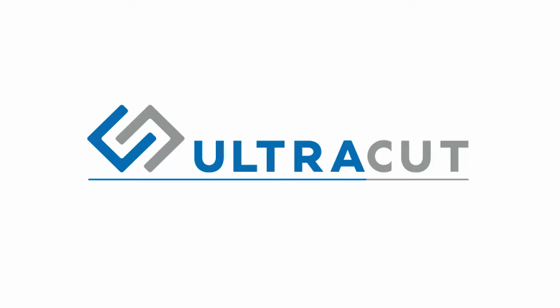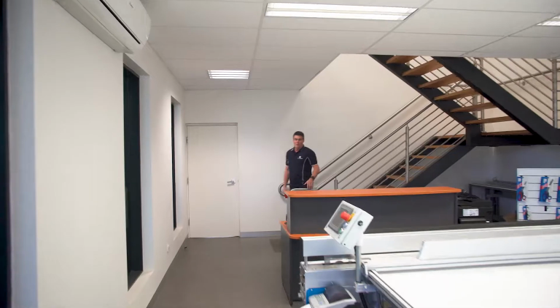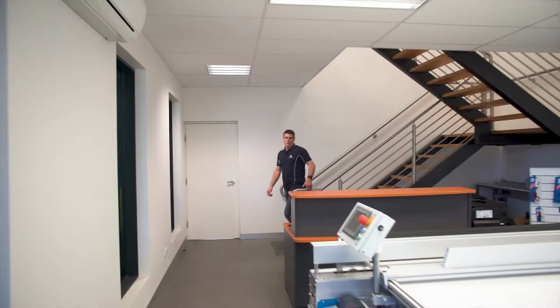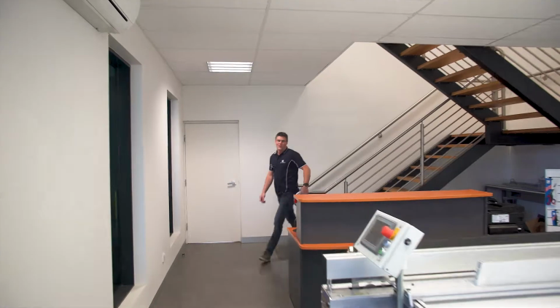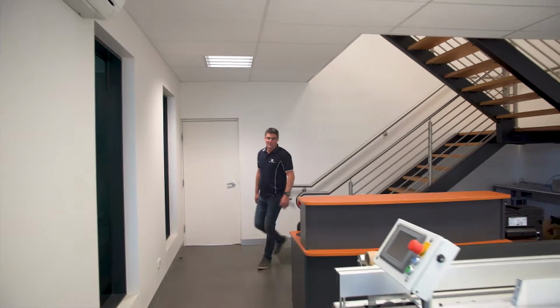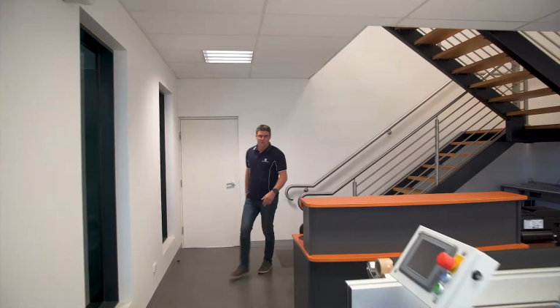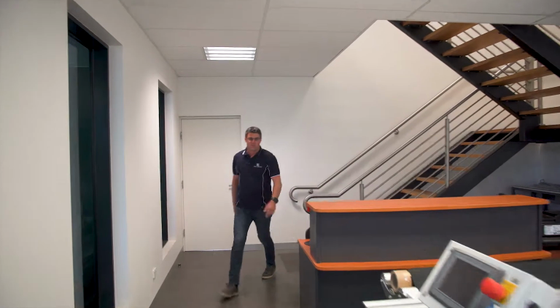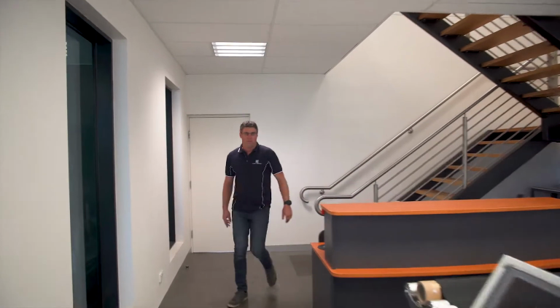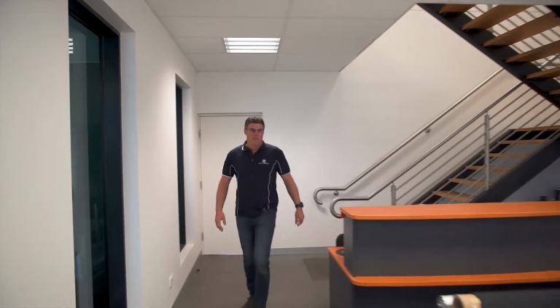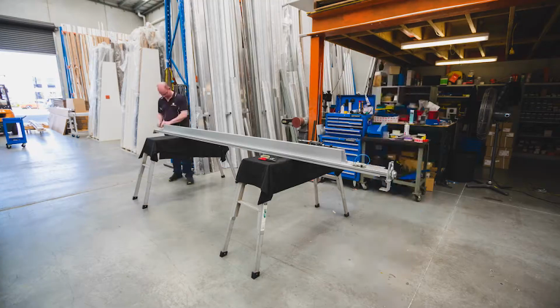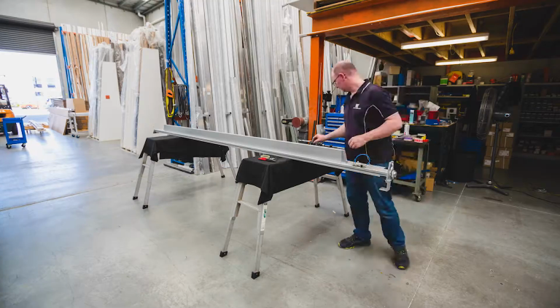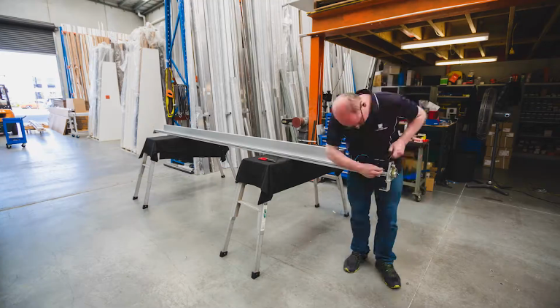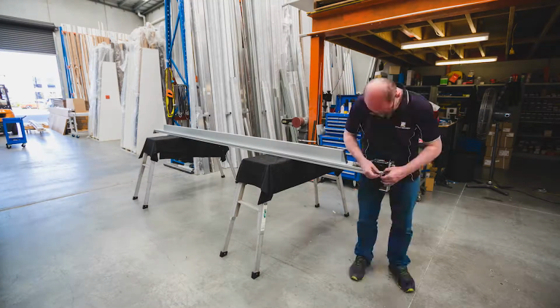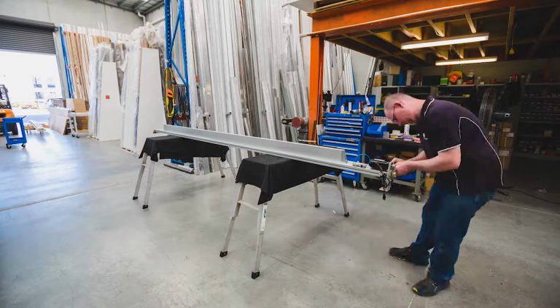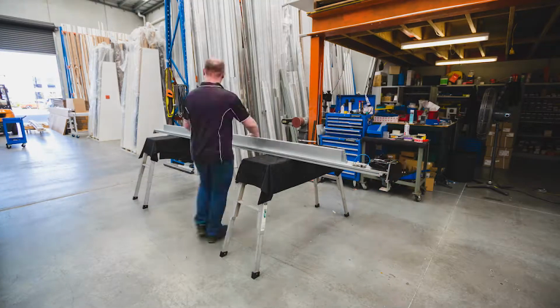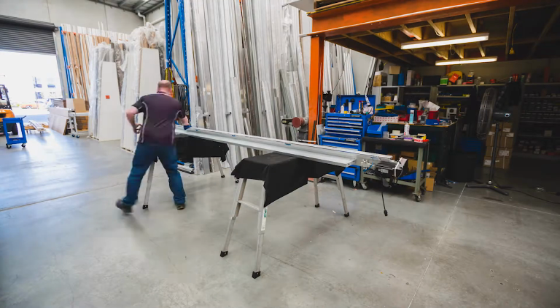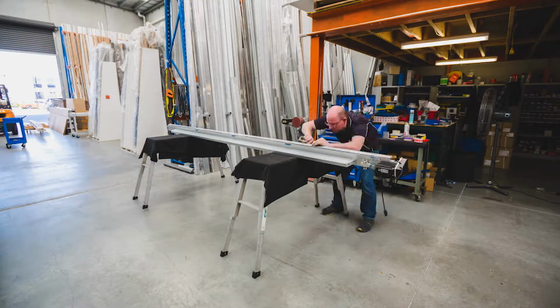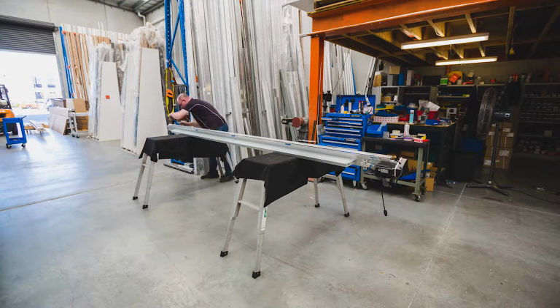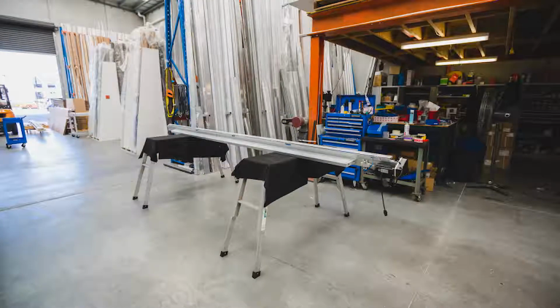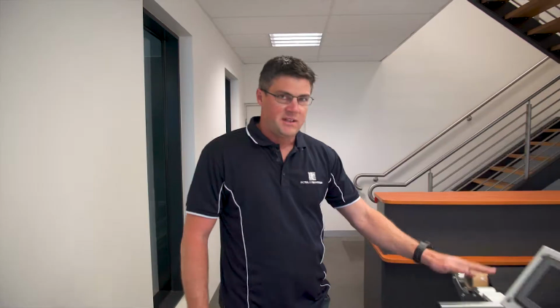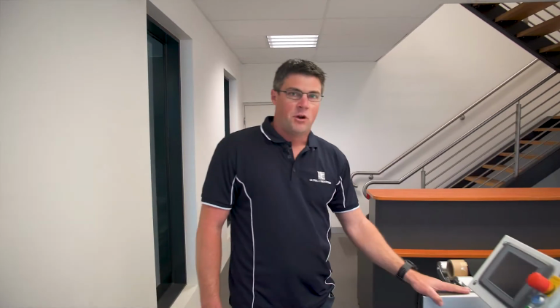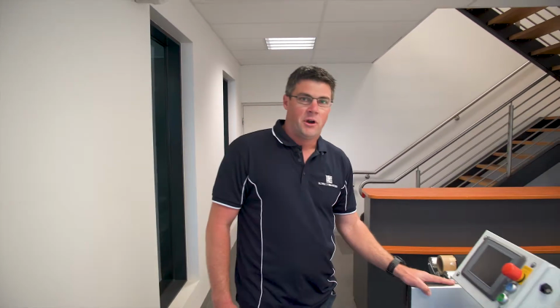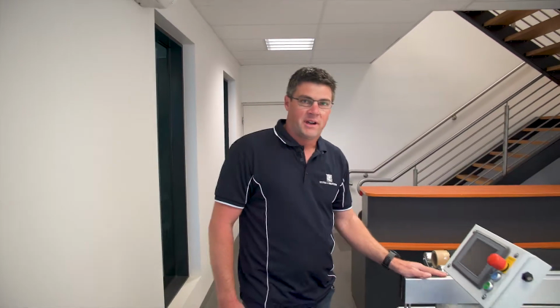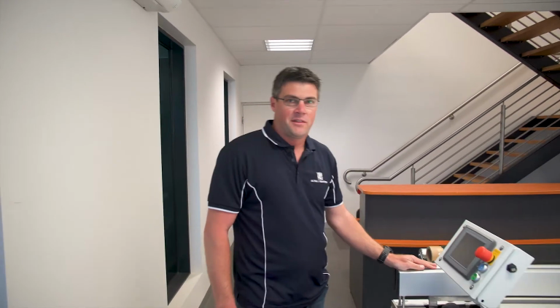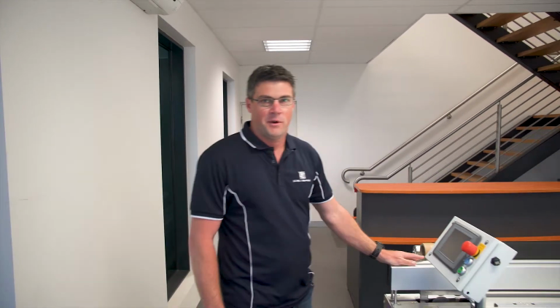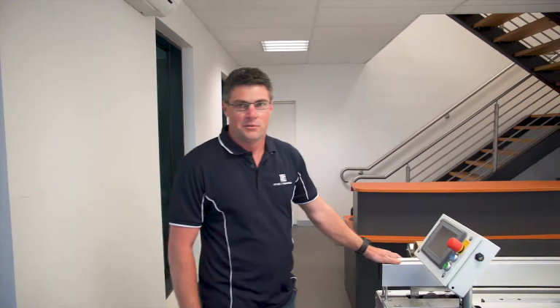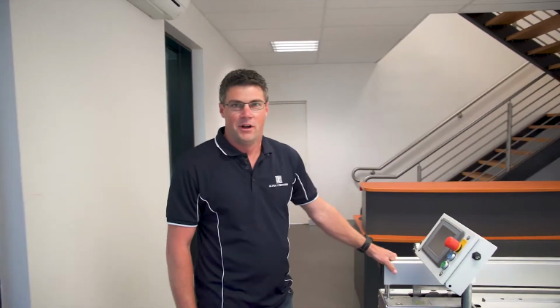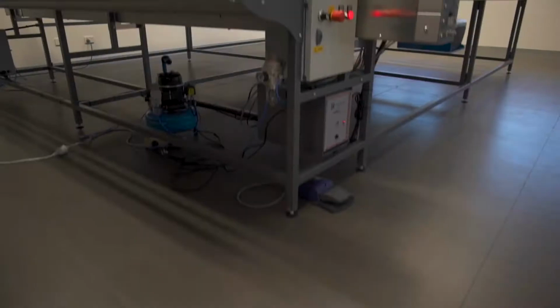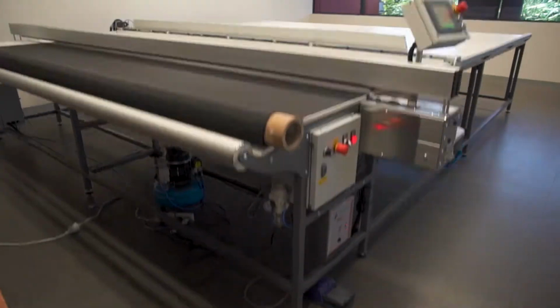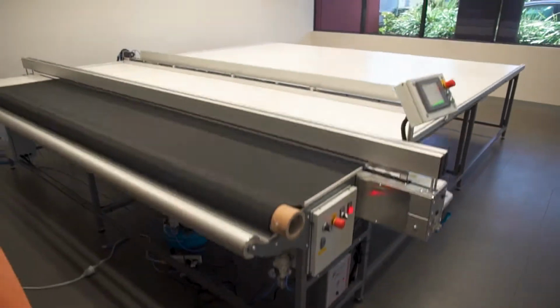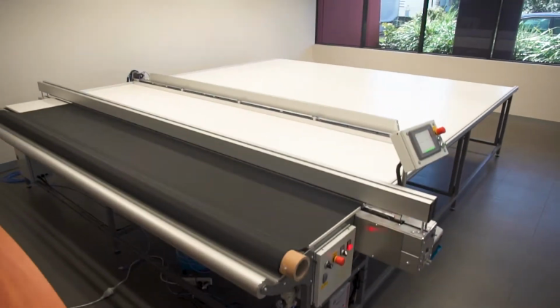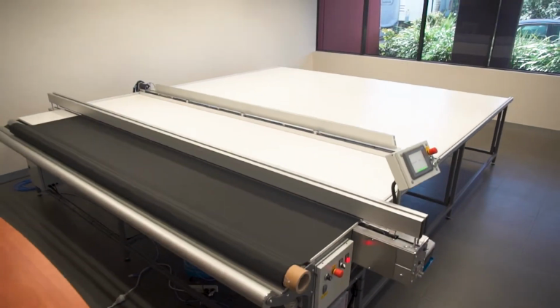Here at Ultracut Industries, we're busy finishing this last machine for delivery. It's our Combo Cutter, the most reliable machine in the market.